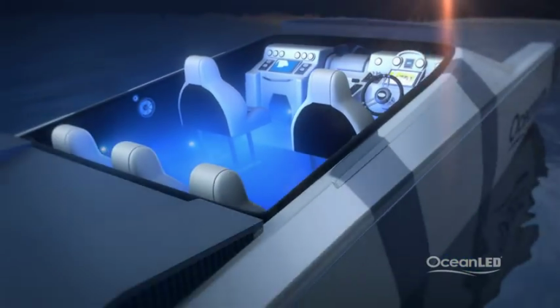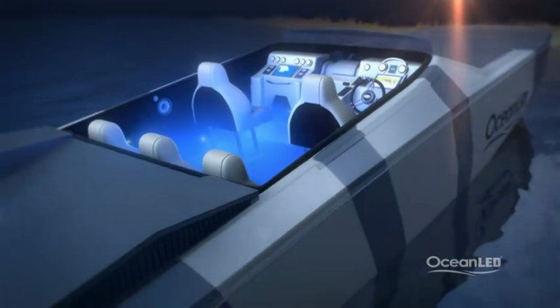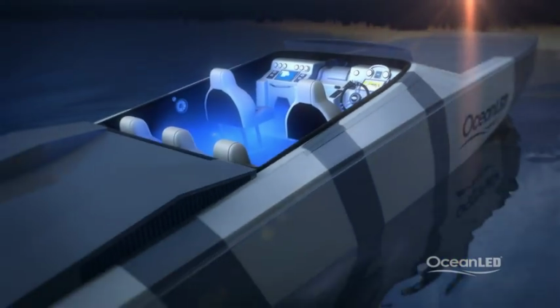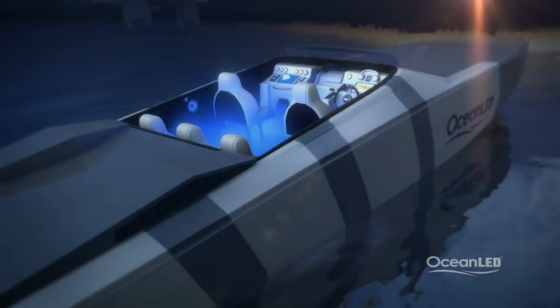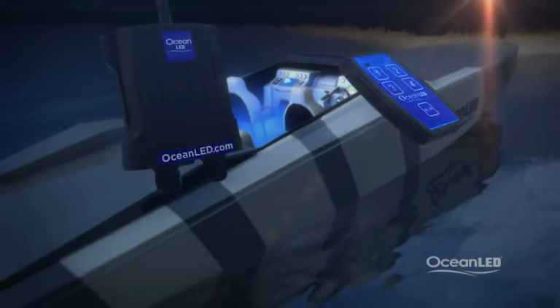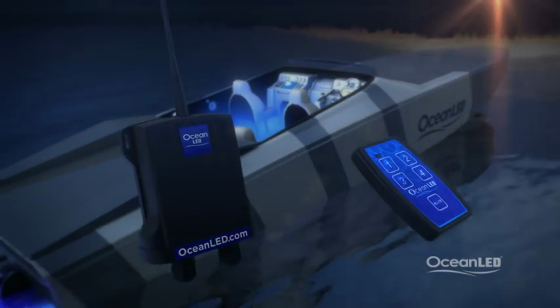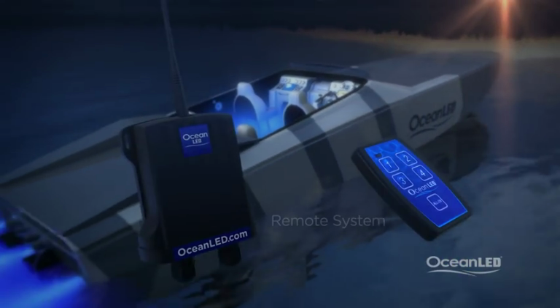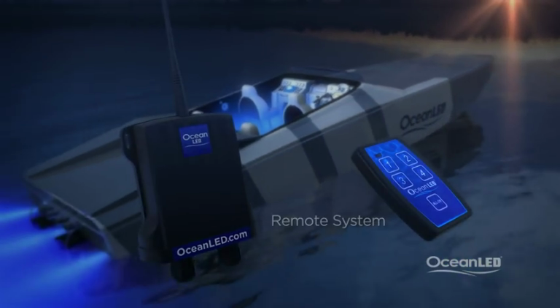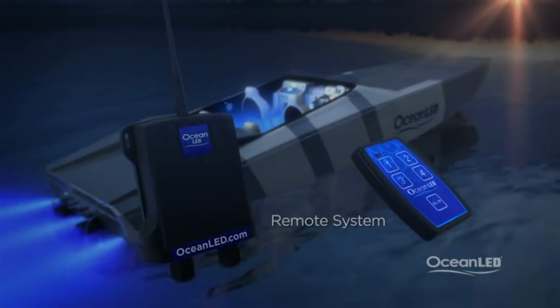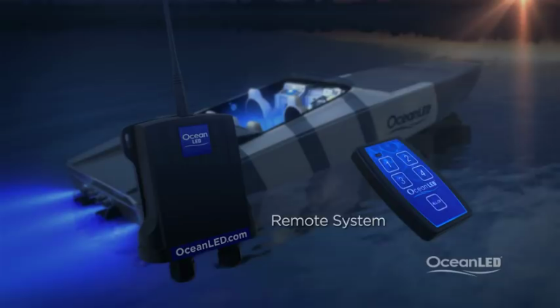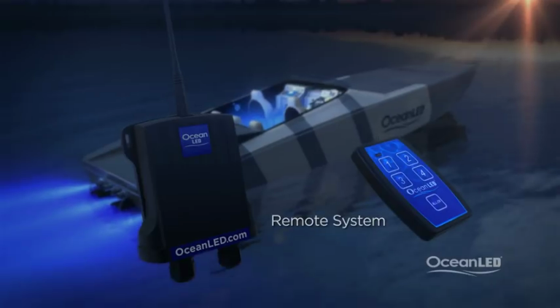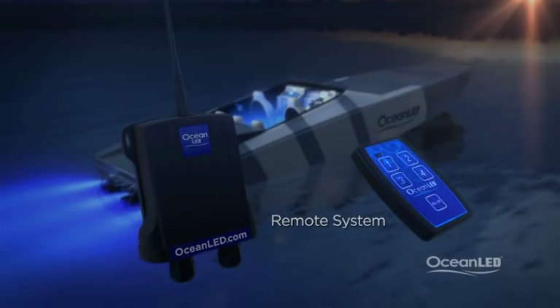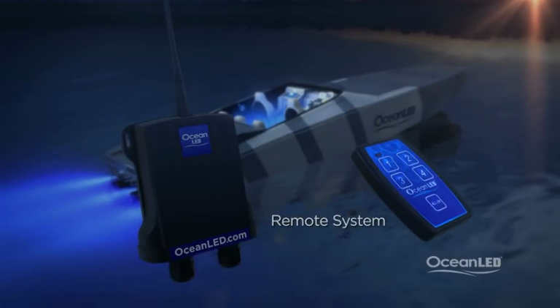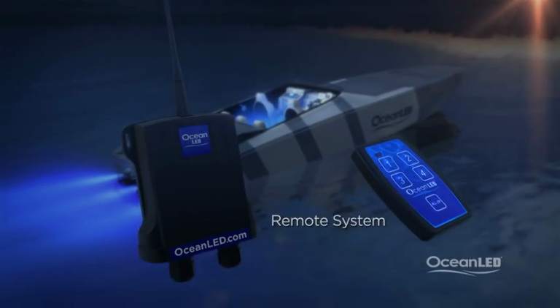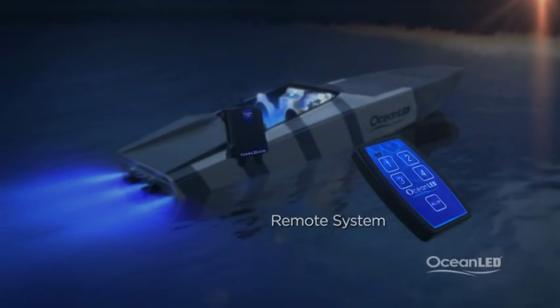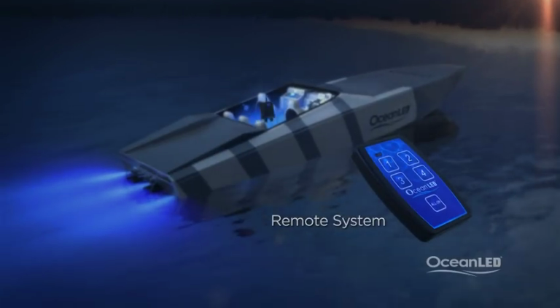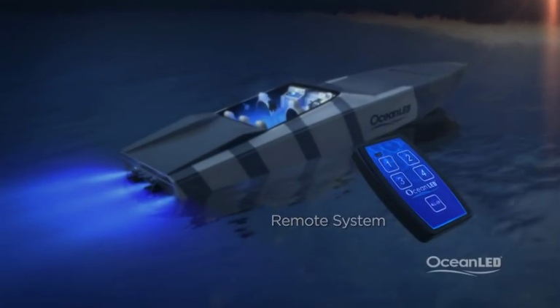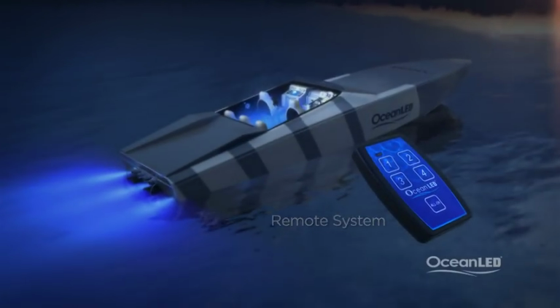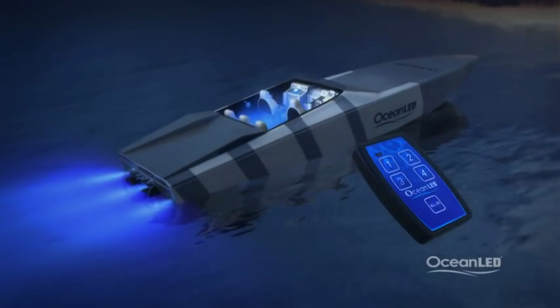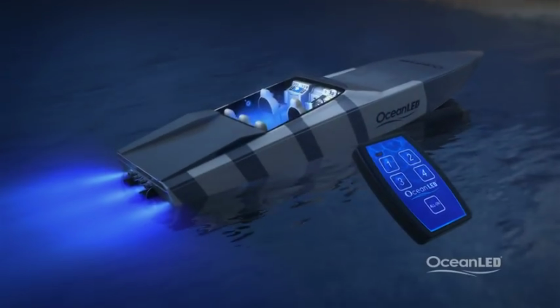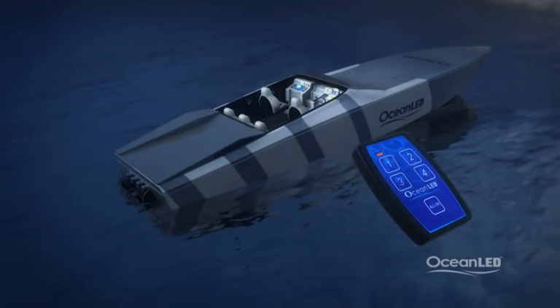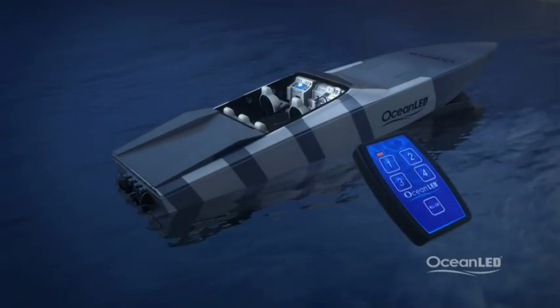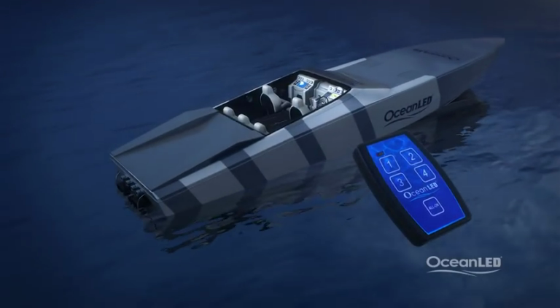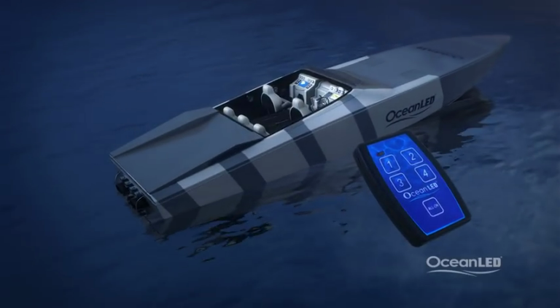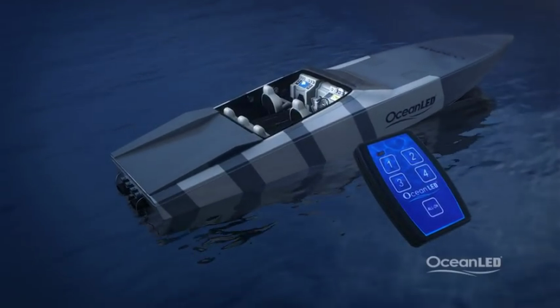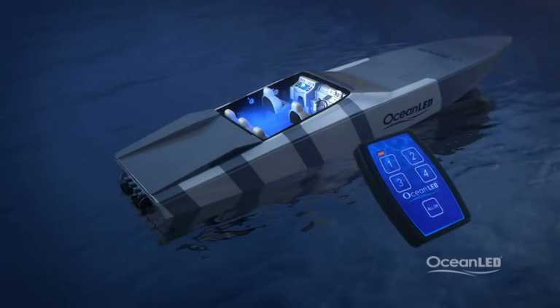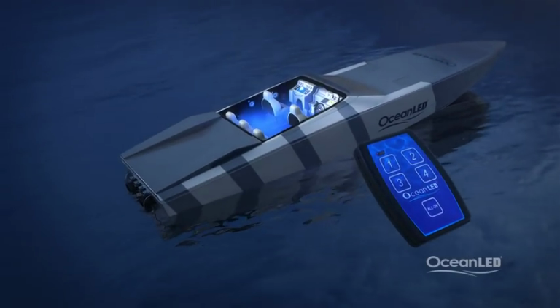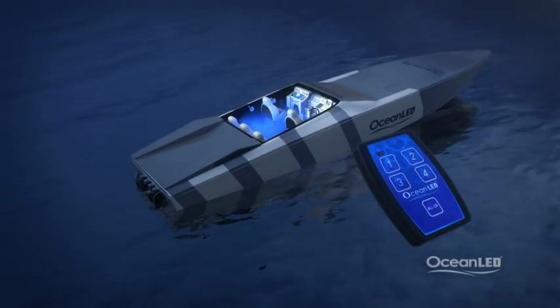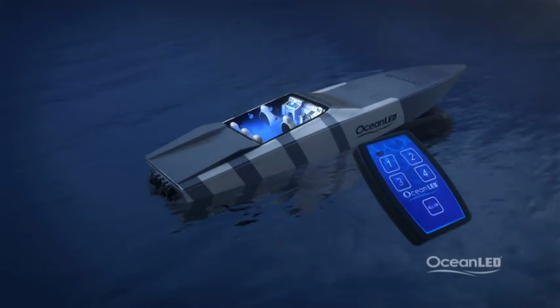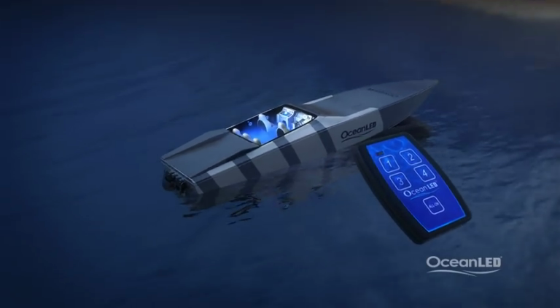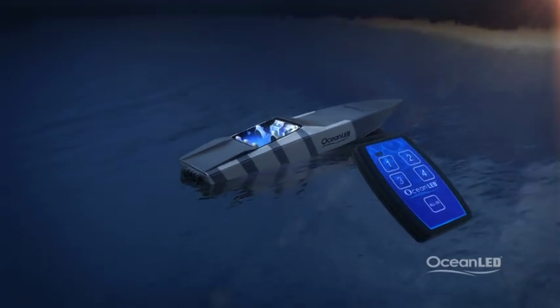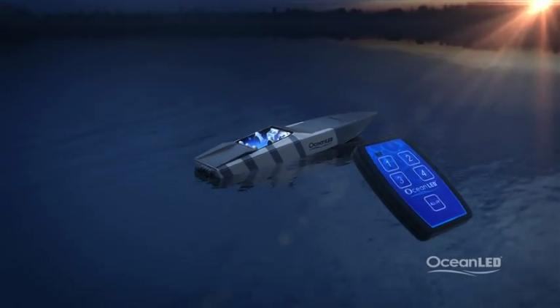The remote control system is perfect to assist in finding your boat with ease at the marina. Range is typically 30 meters.